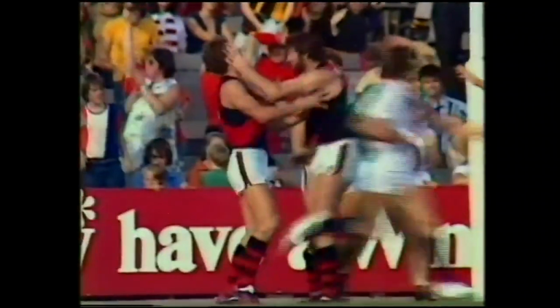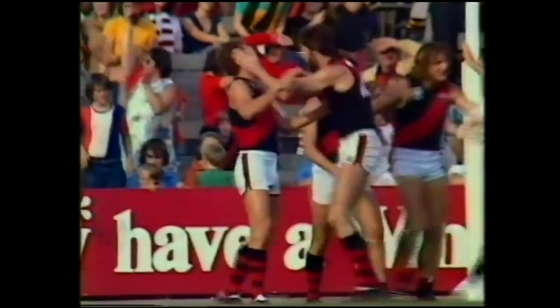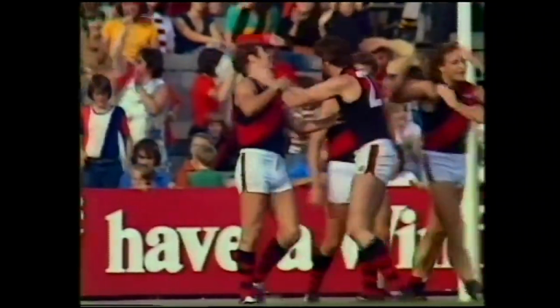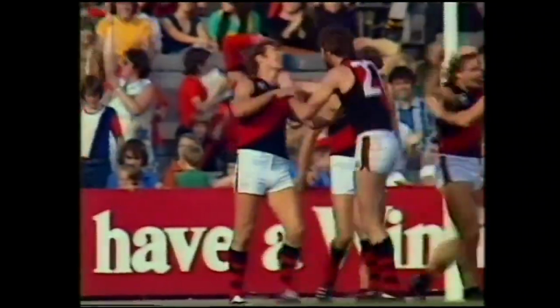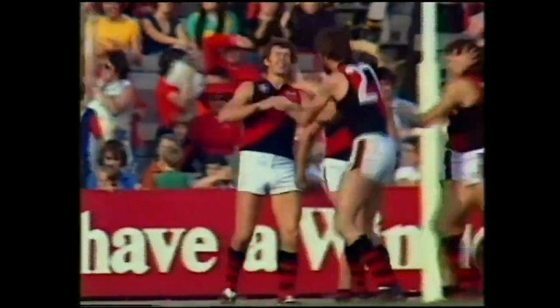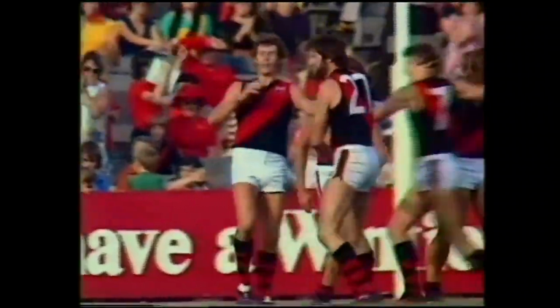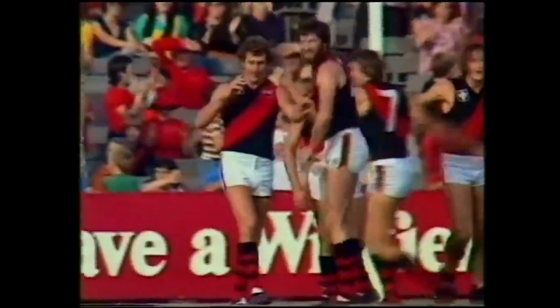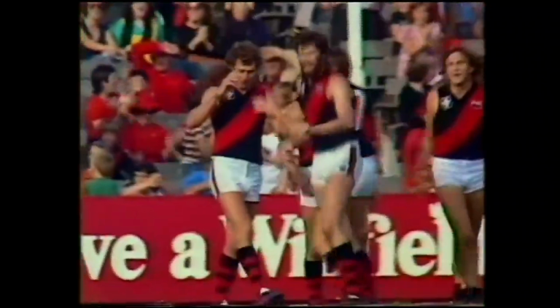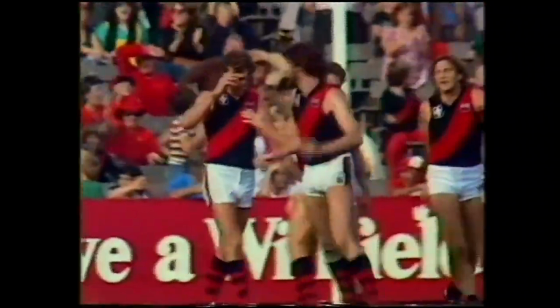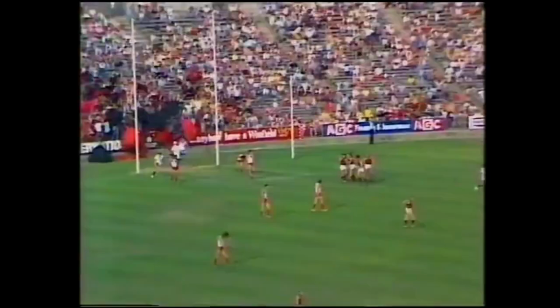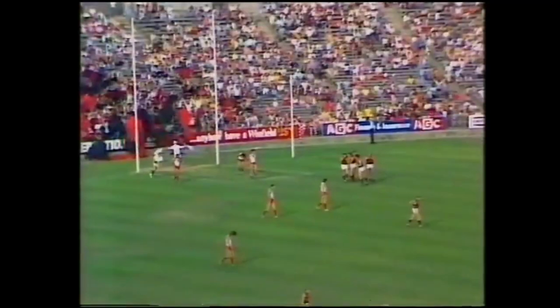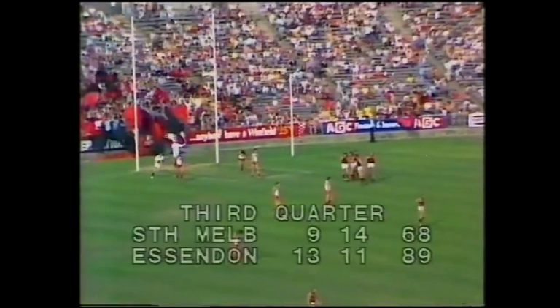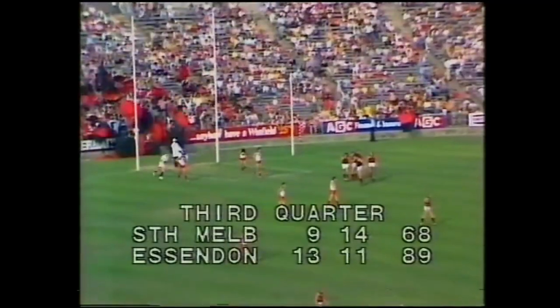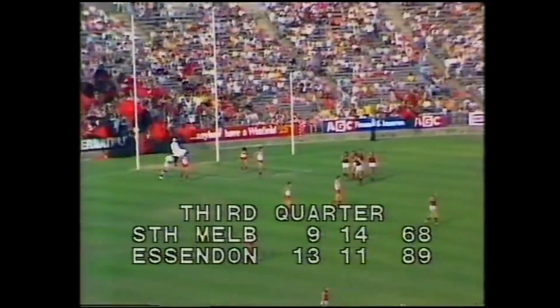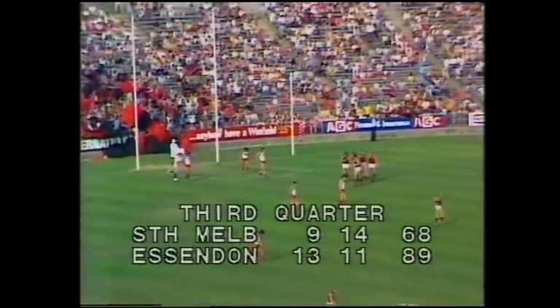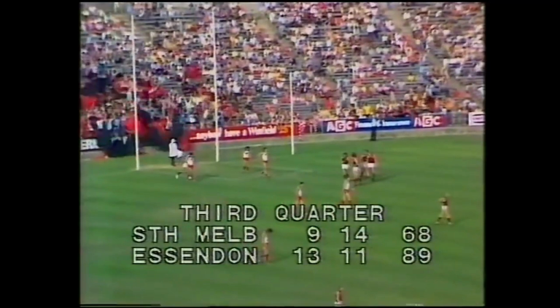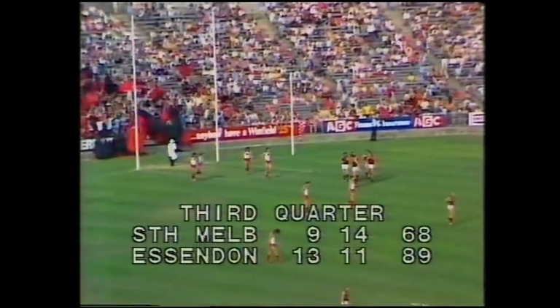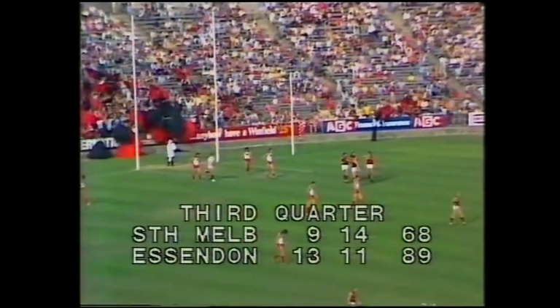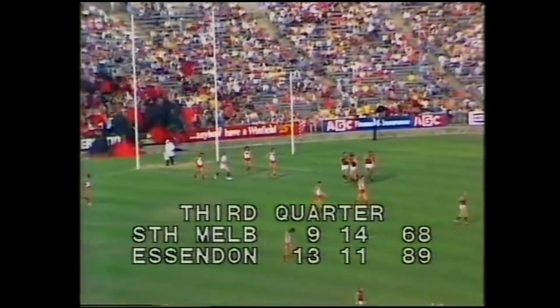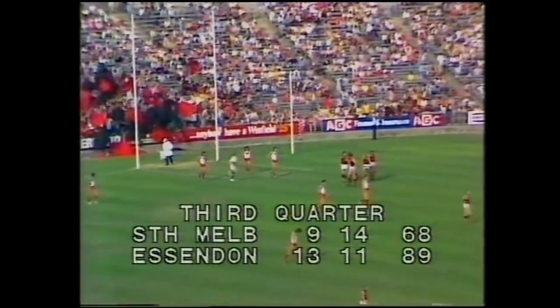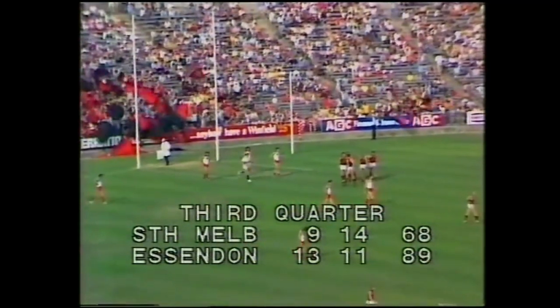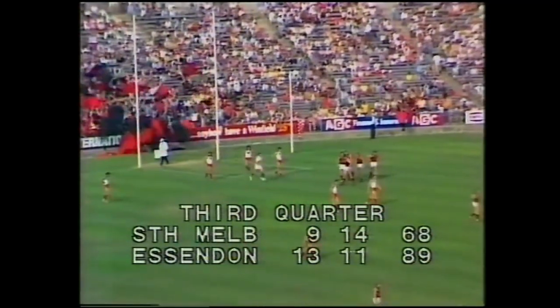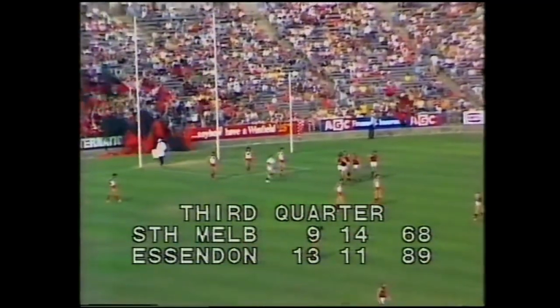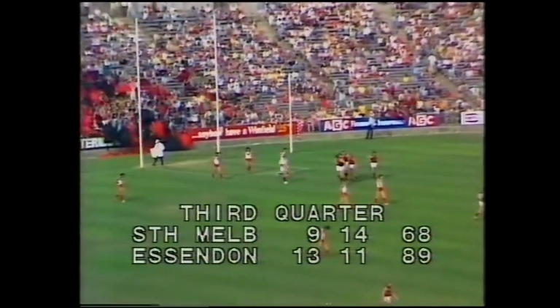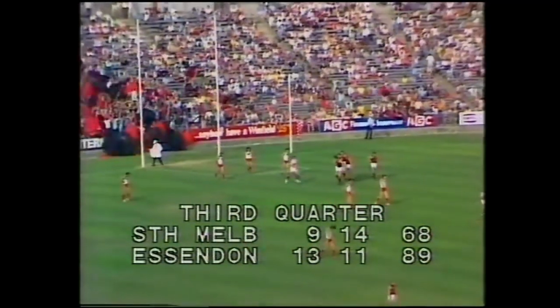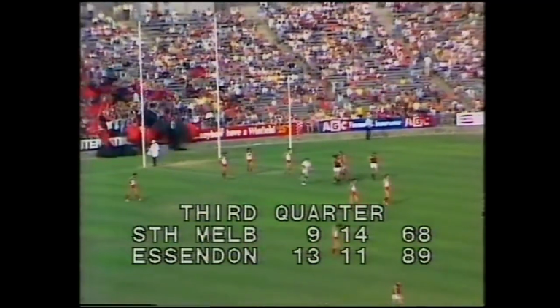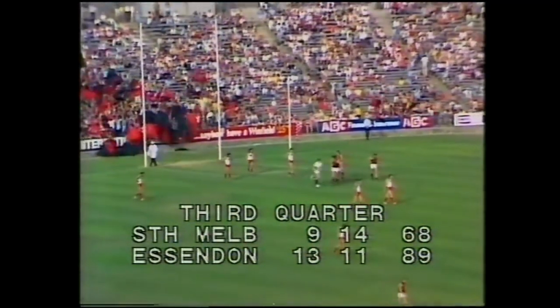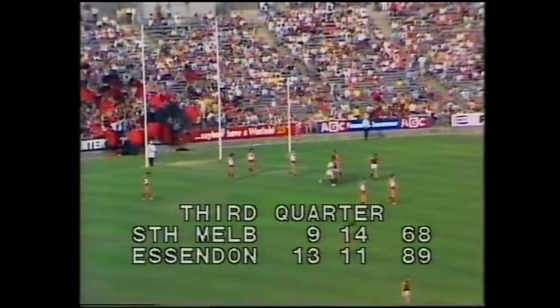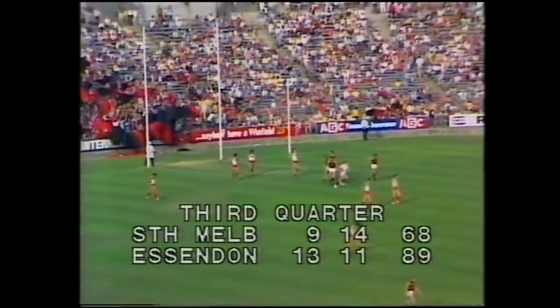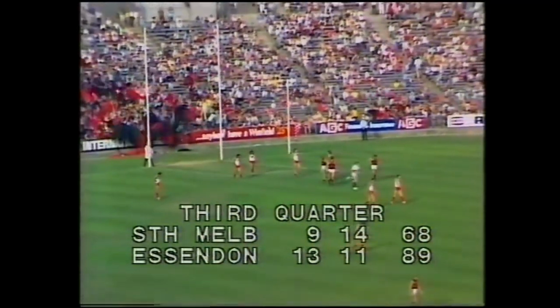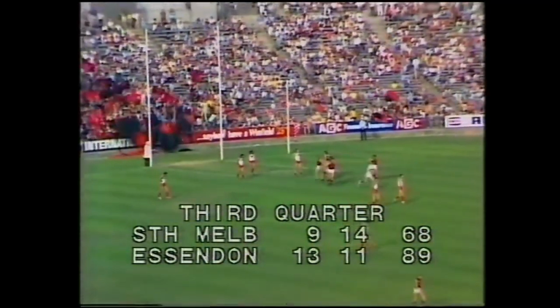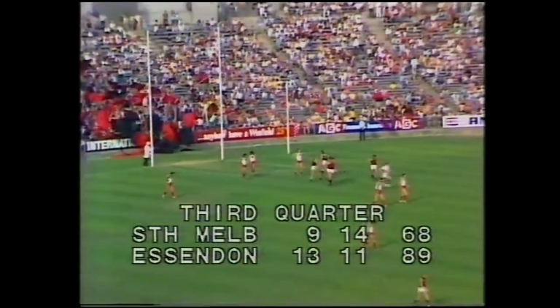So we see Essendon 13-11, 89. Looking very good at the moment. South Melbourne 9-14, 68.